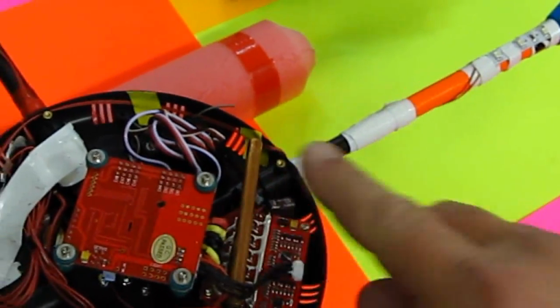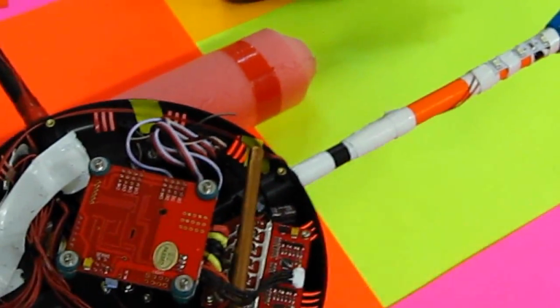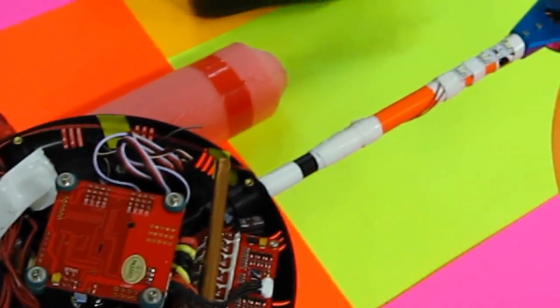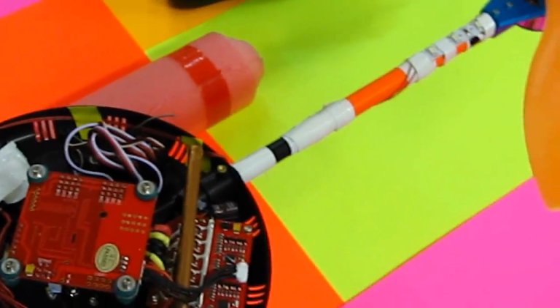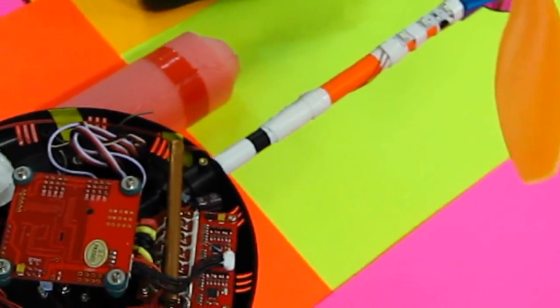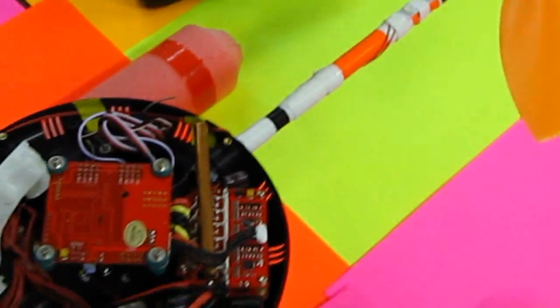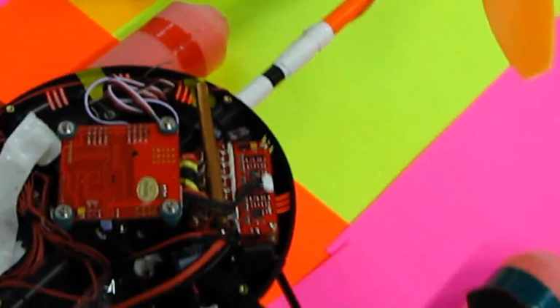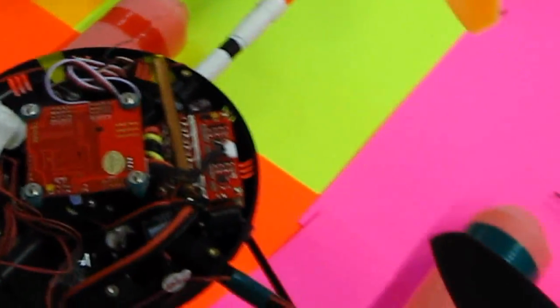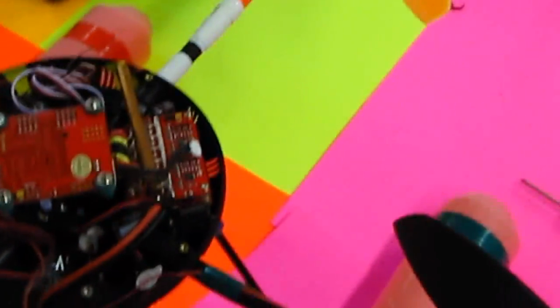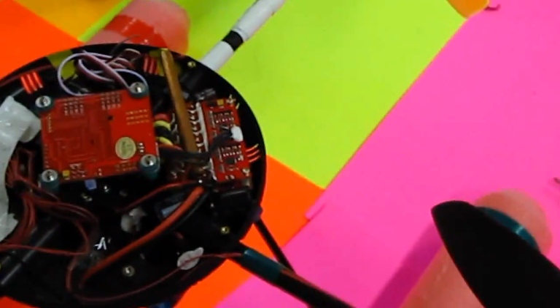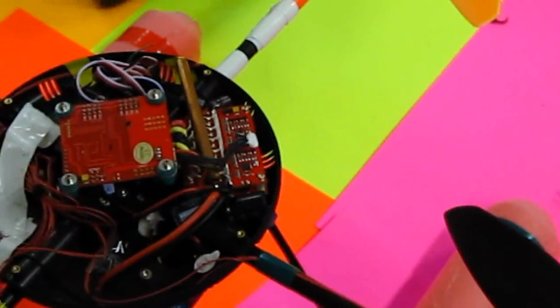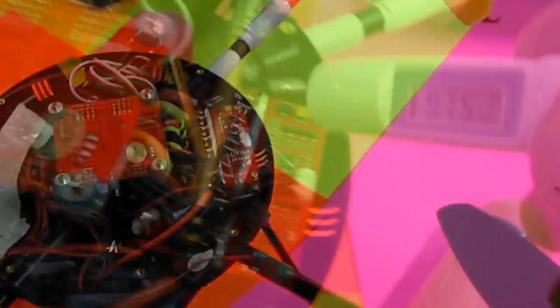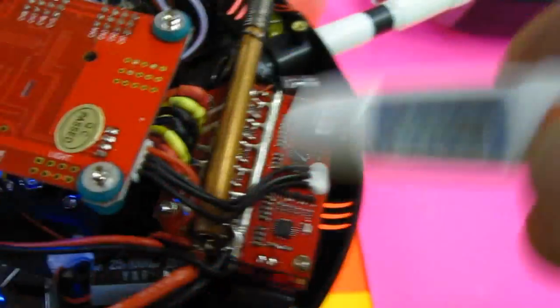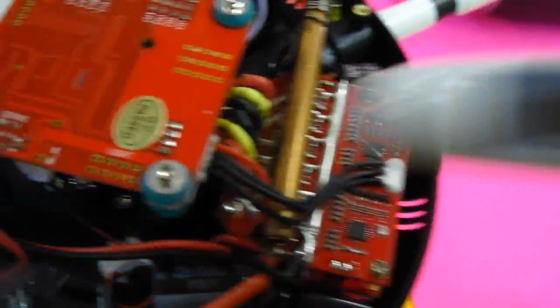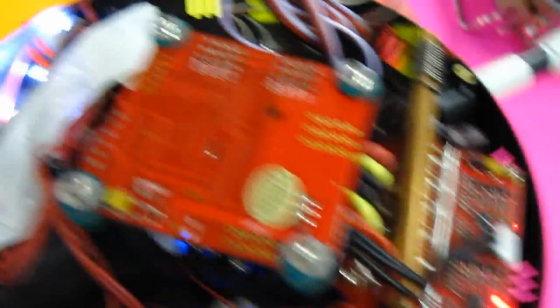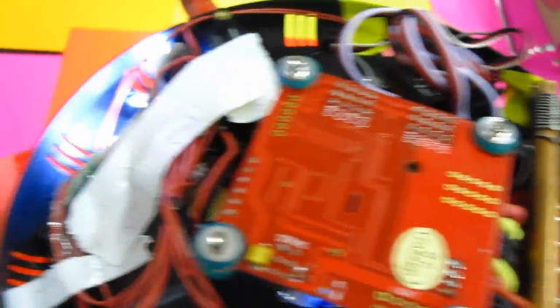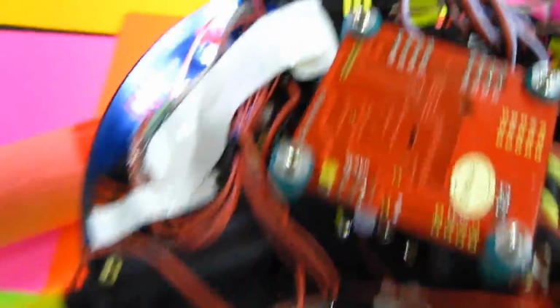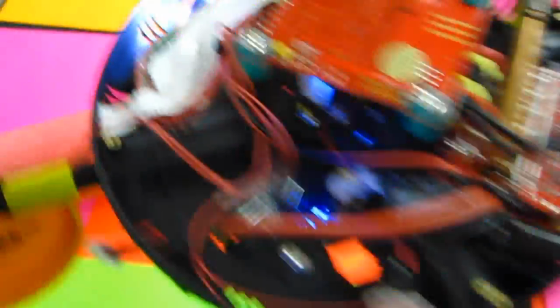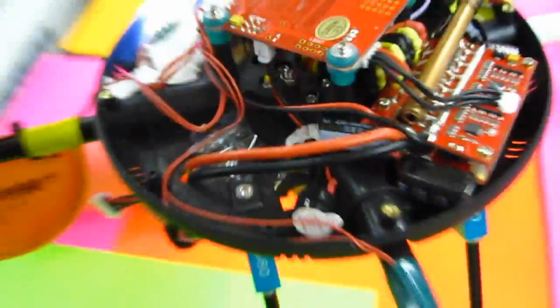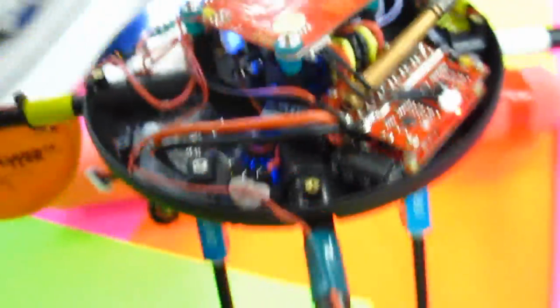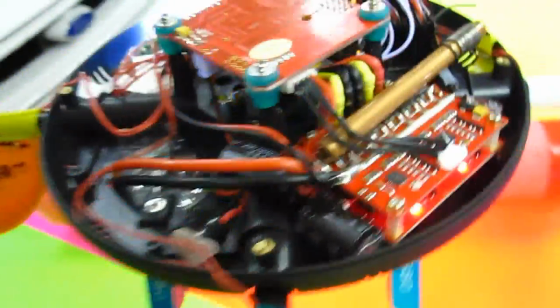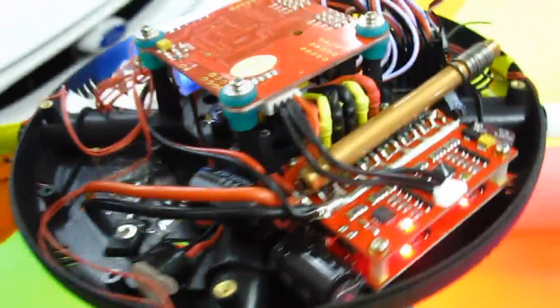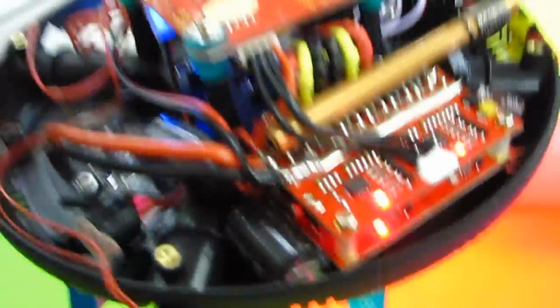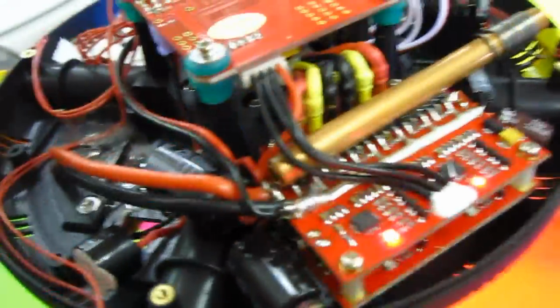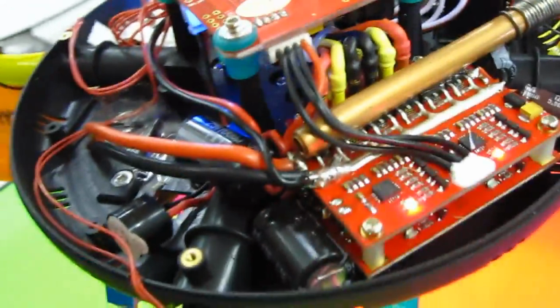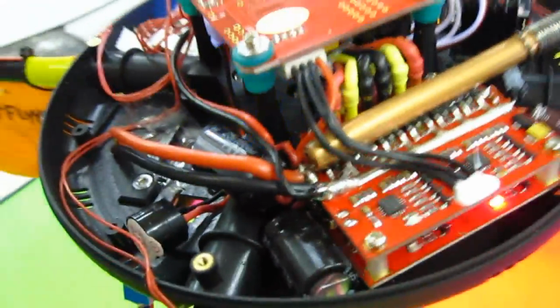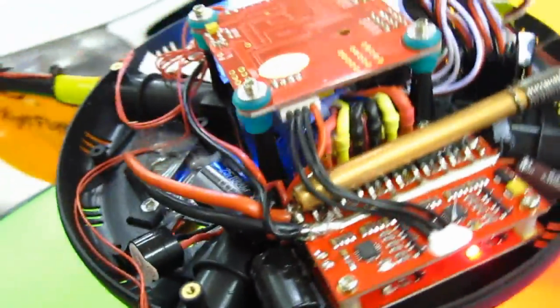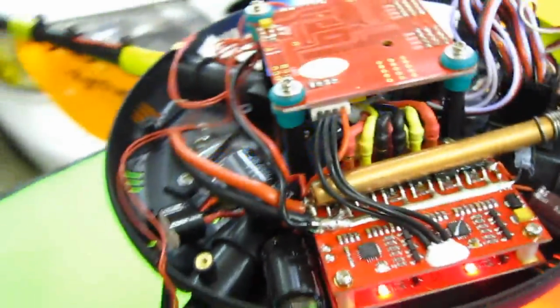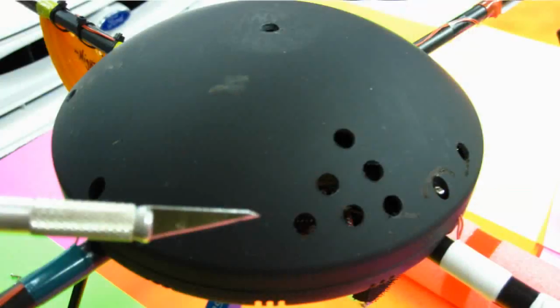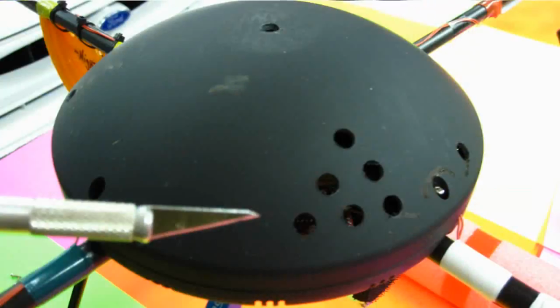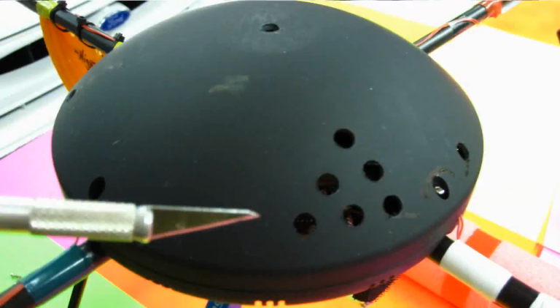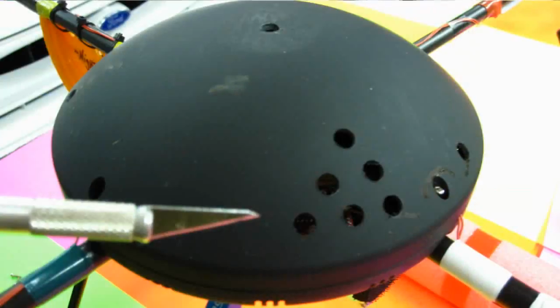That definitely keeps it cooler. I'd recommend doing that — some cooling holes in the fins, and paint the top white.